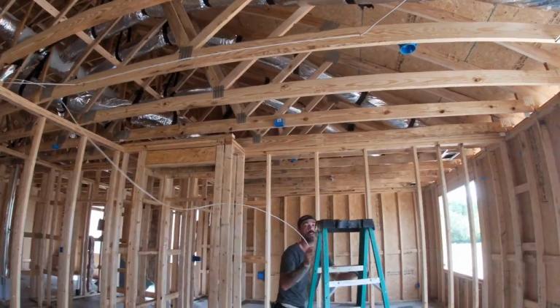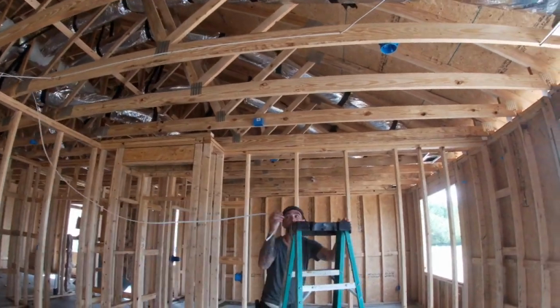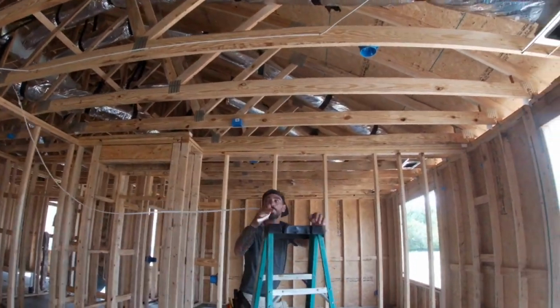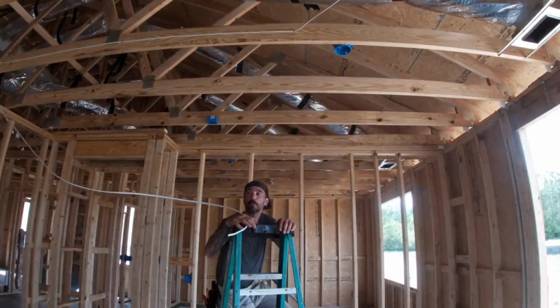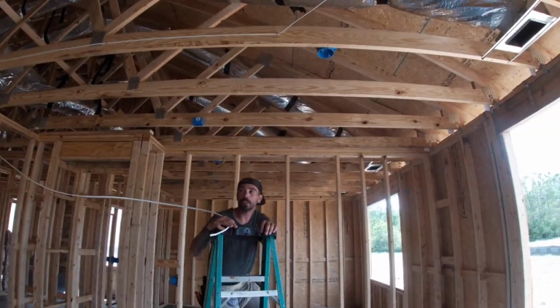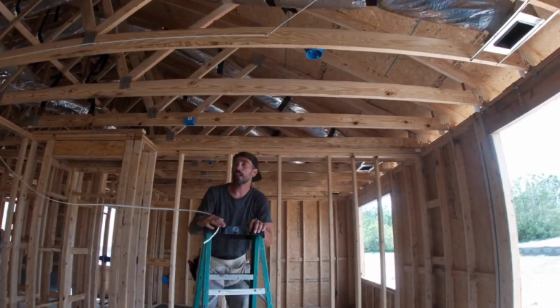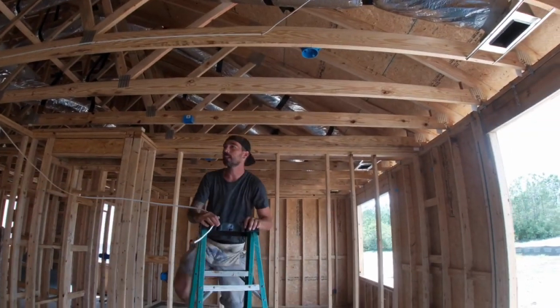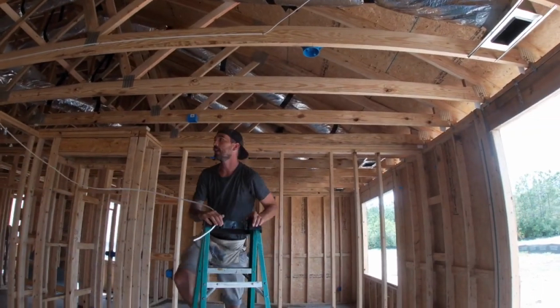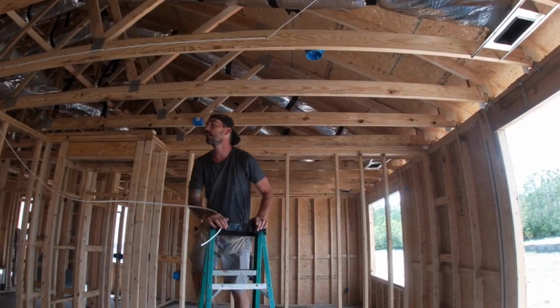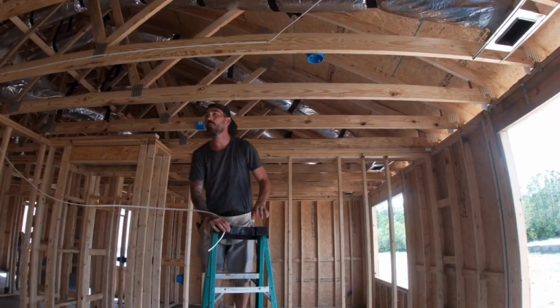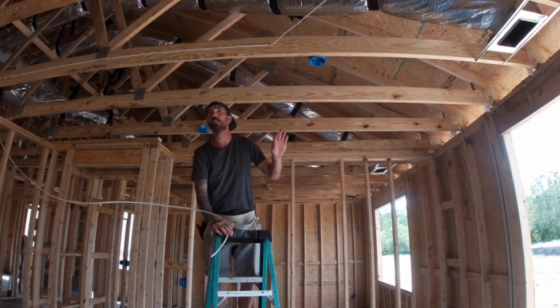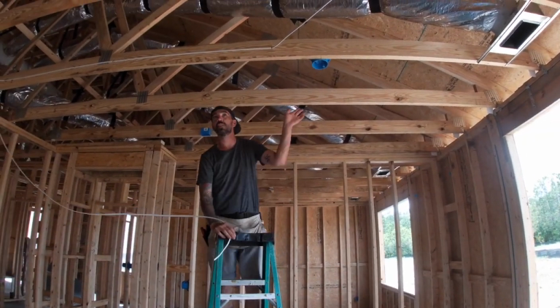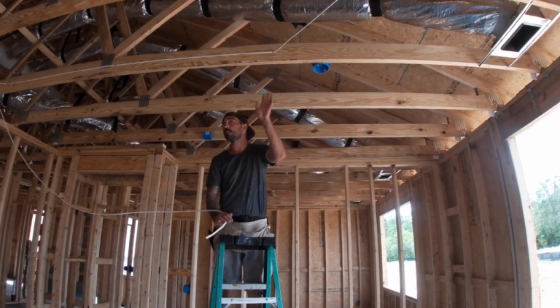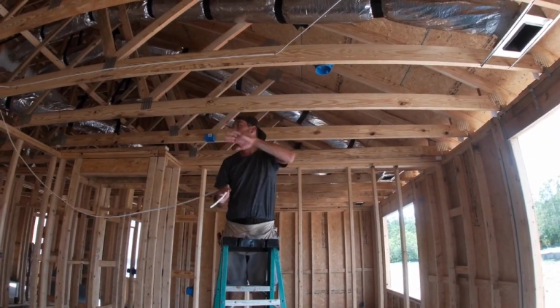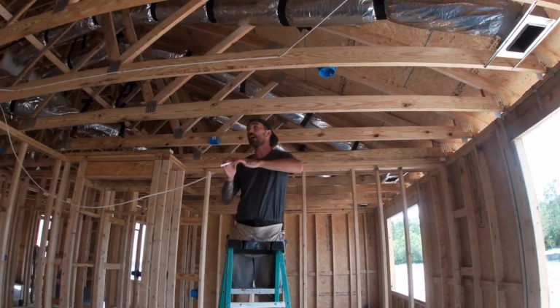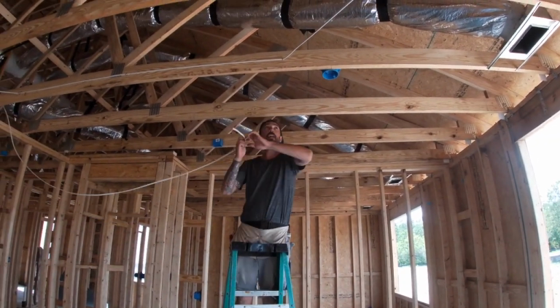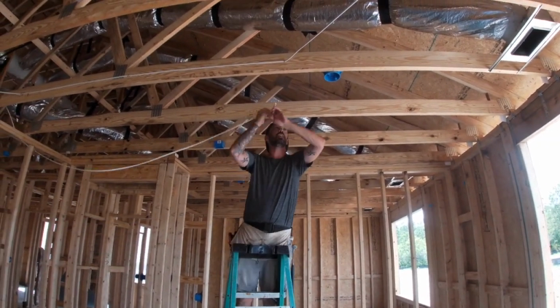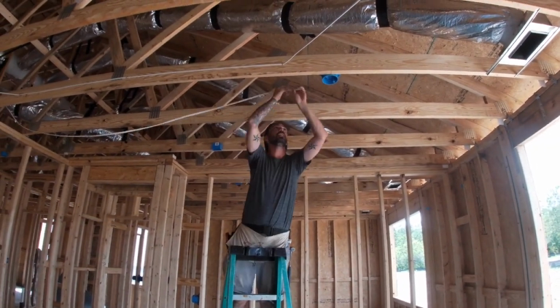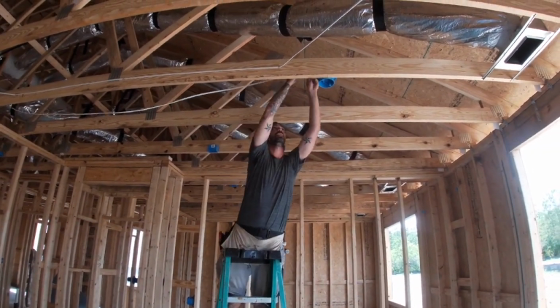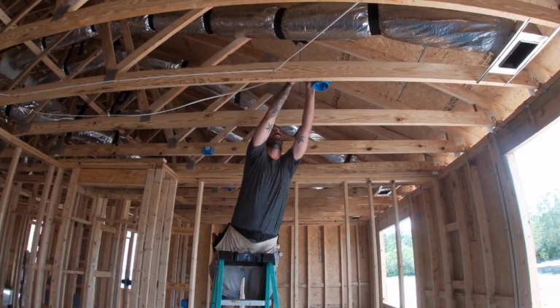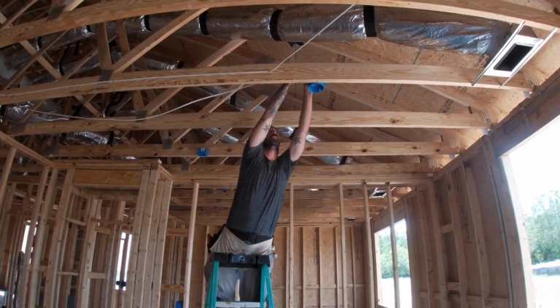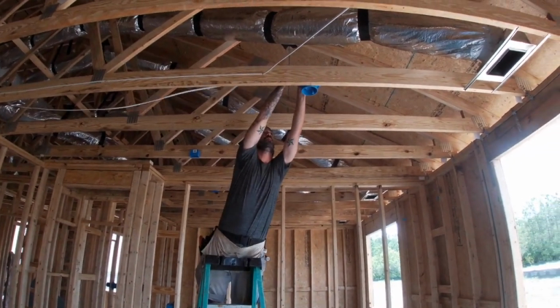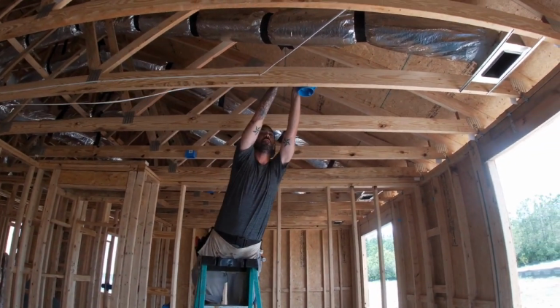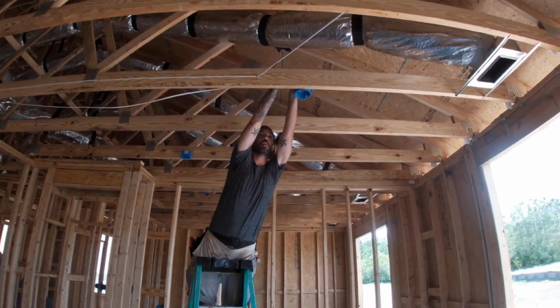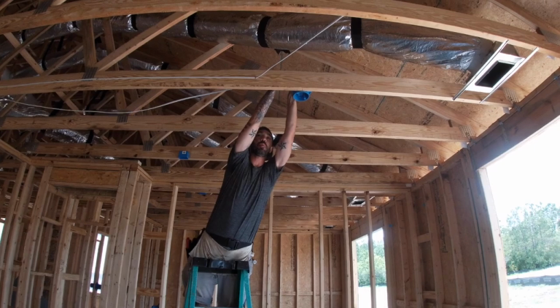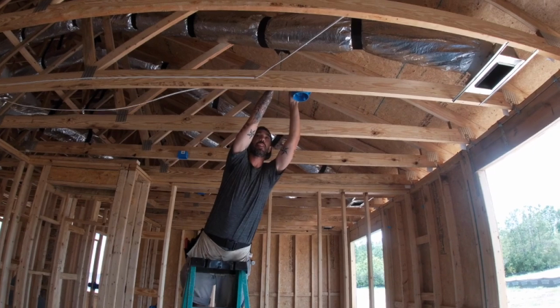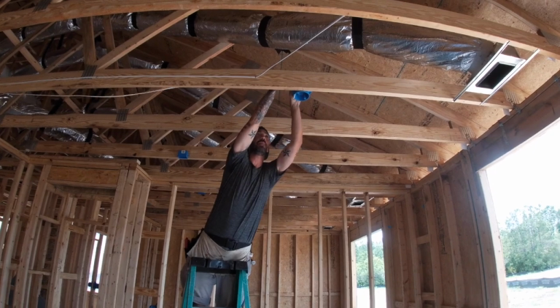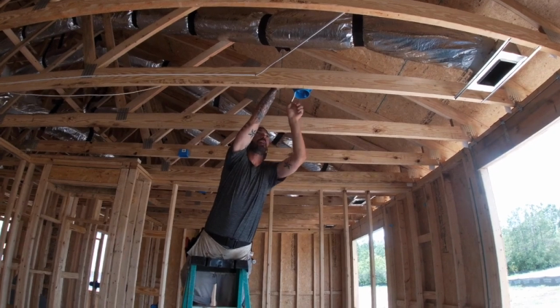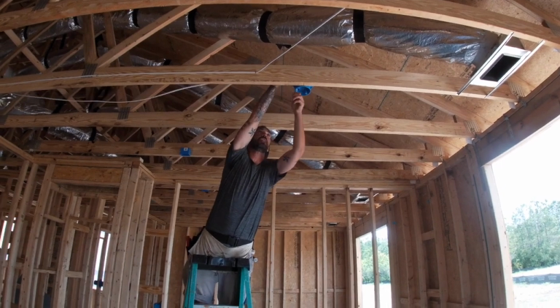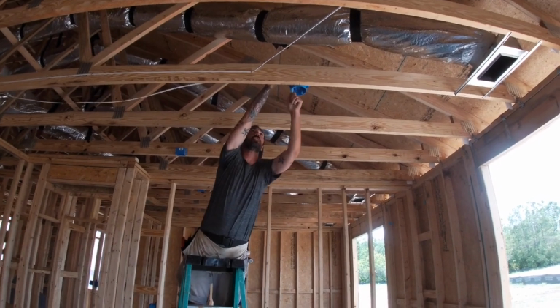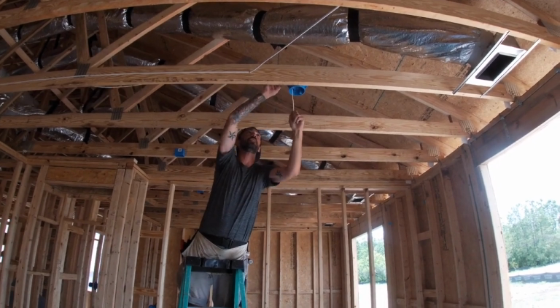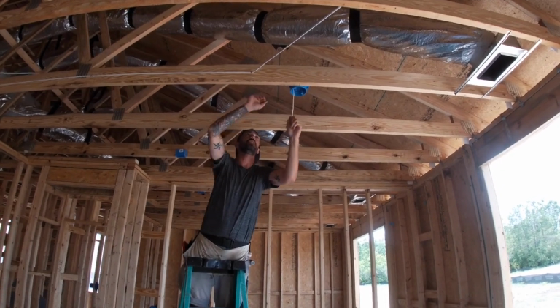I'm going to pull to my light, and then I'm going to staple back before I put it in a box.